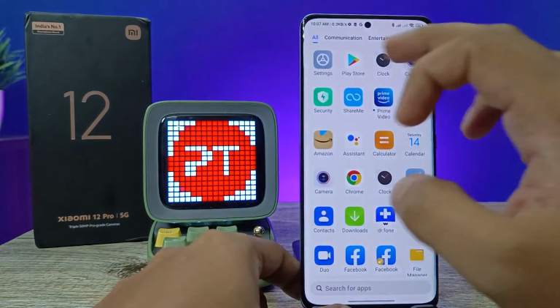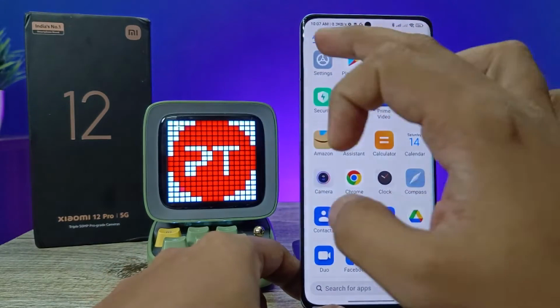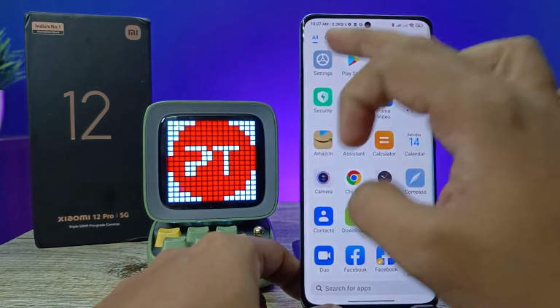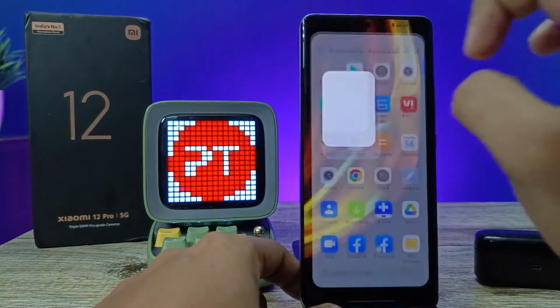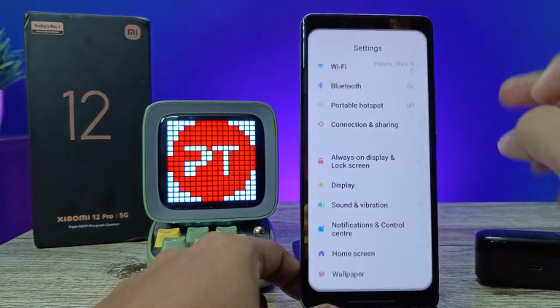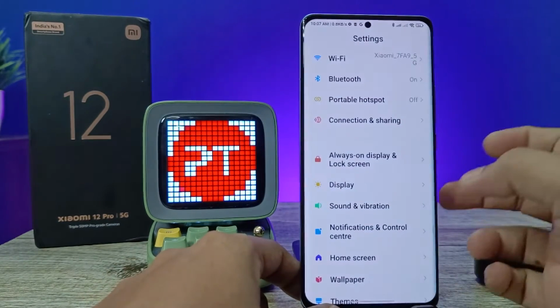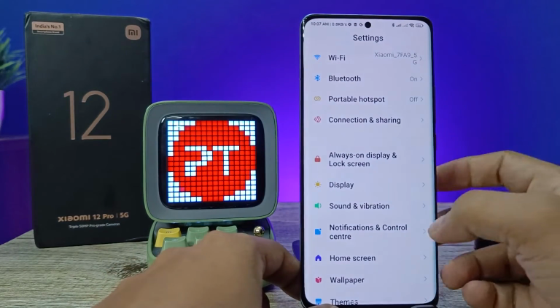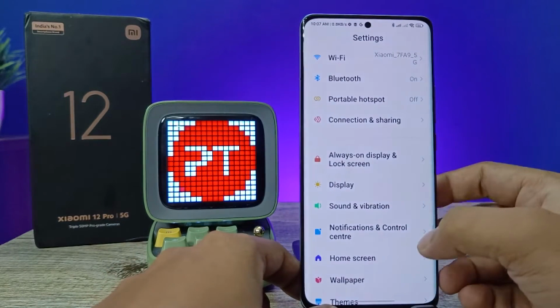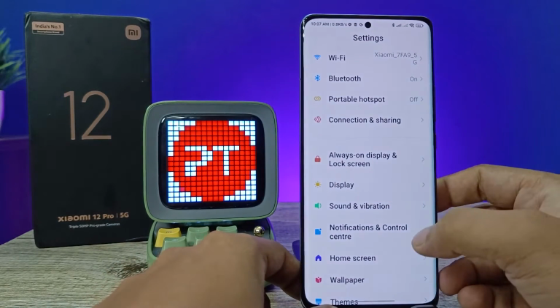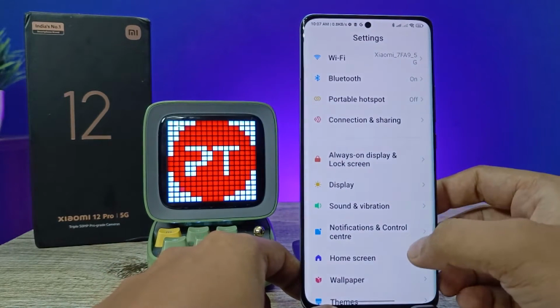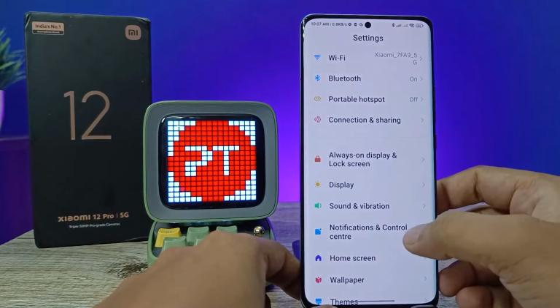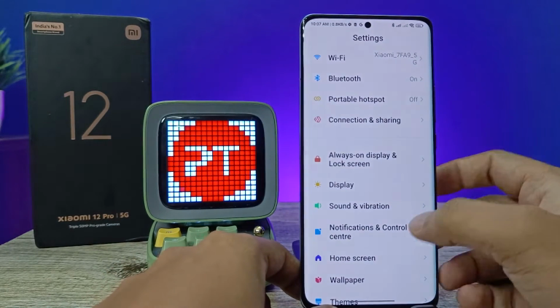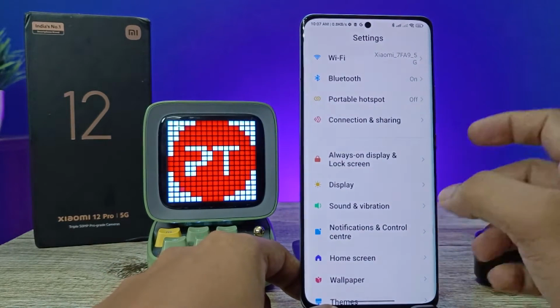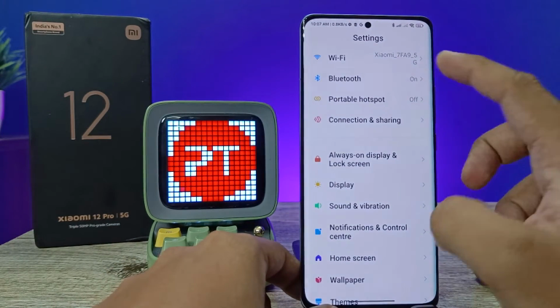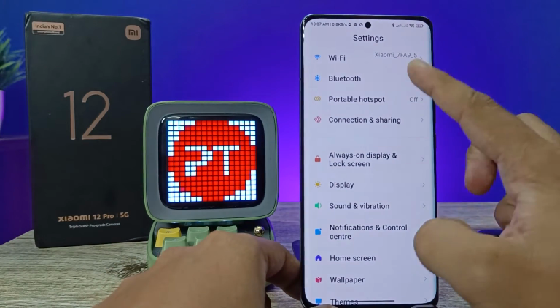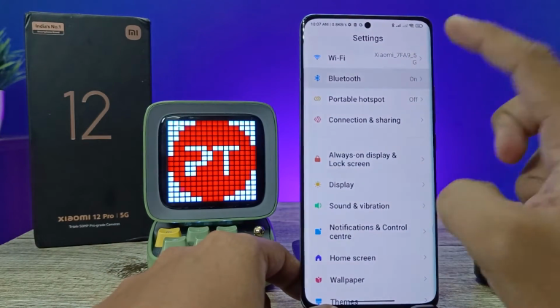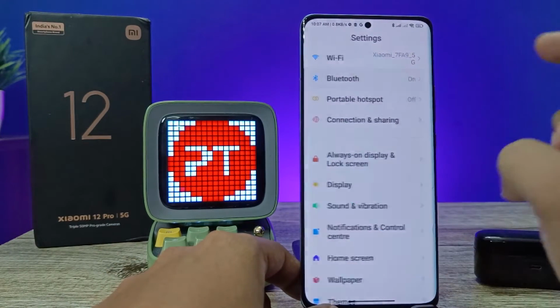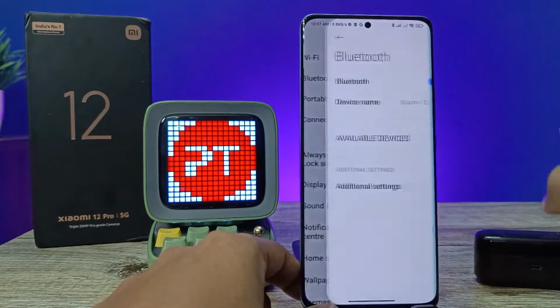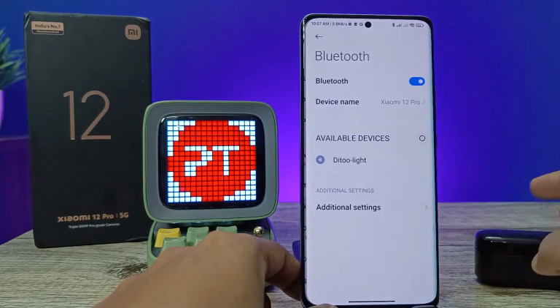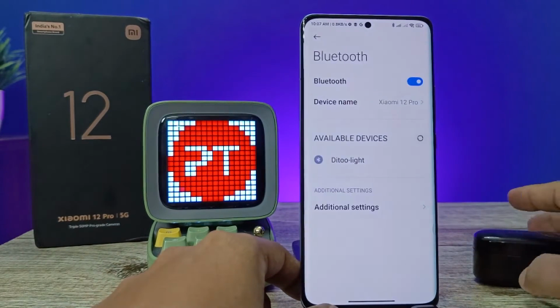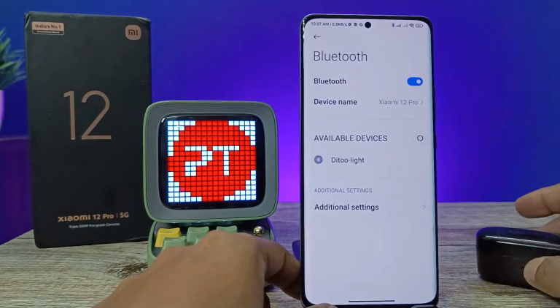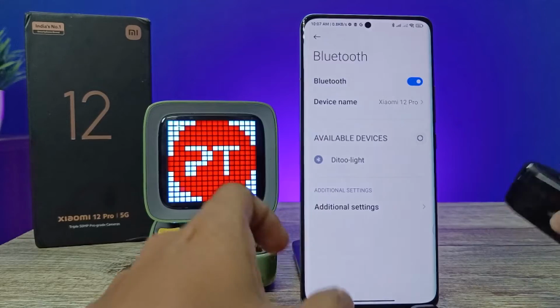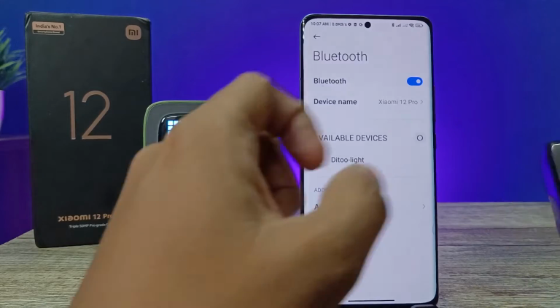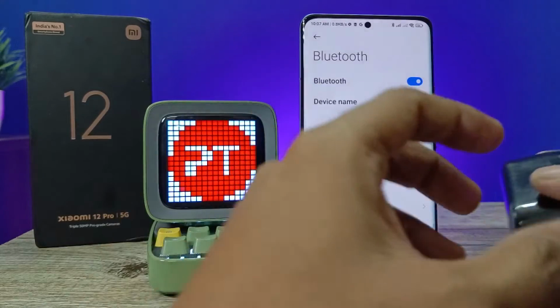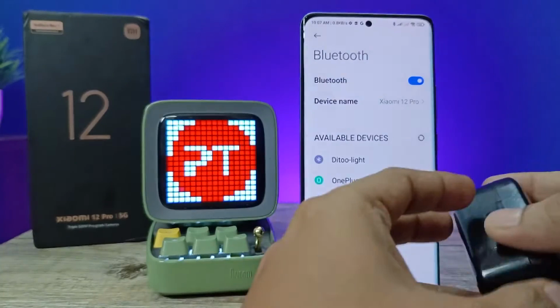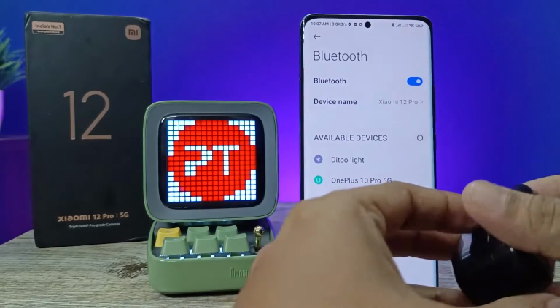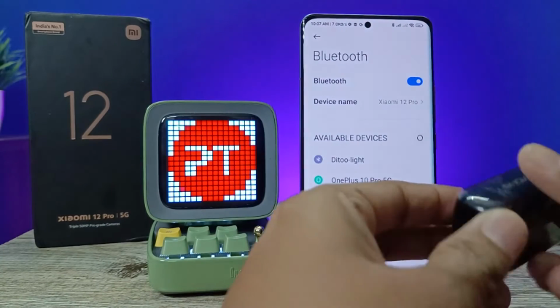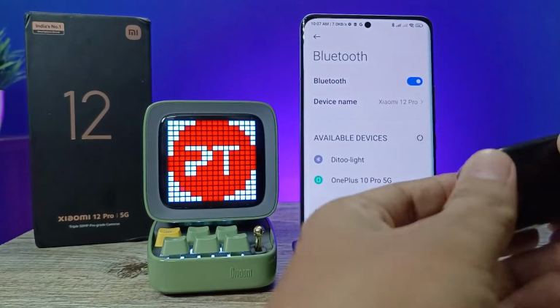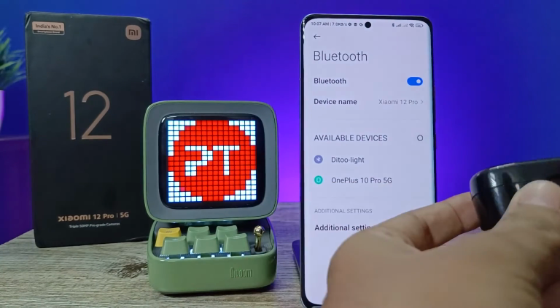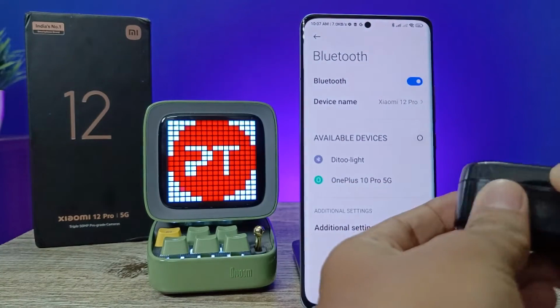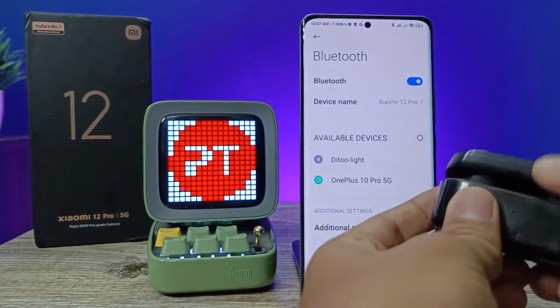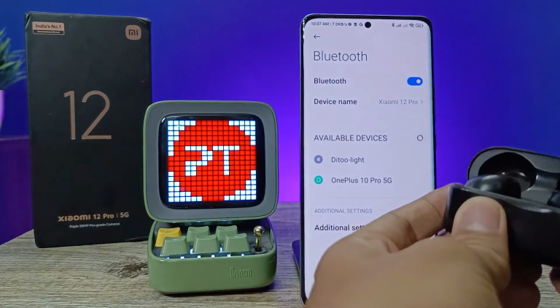First of all, open the Settings of the phone, then choose Bluetooth.